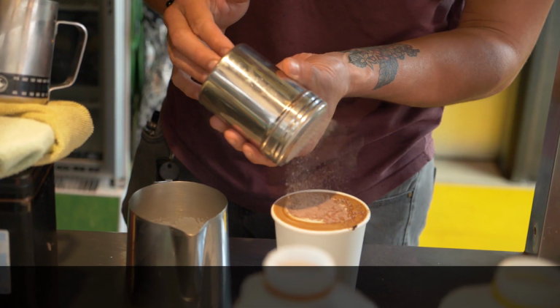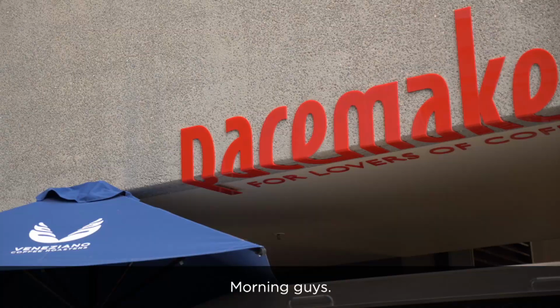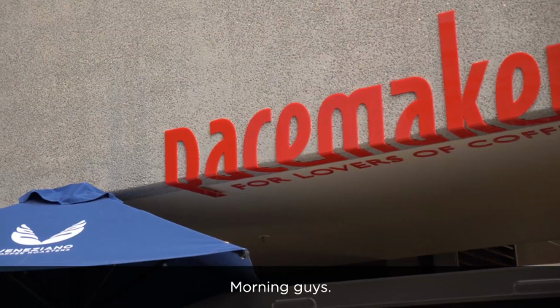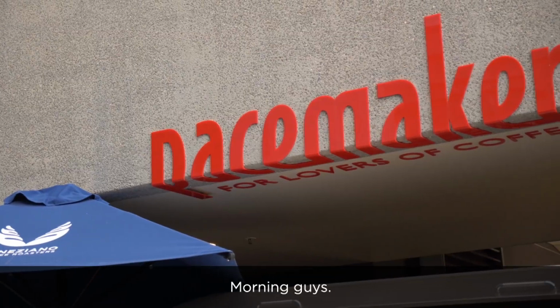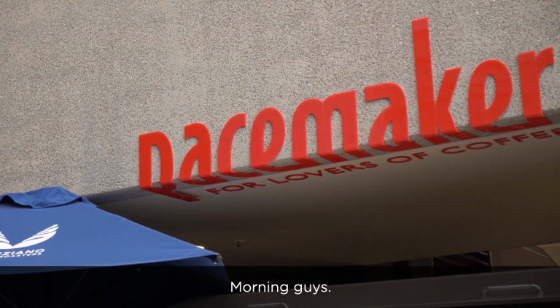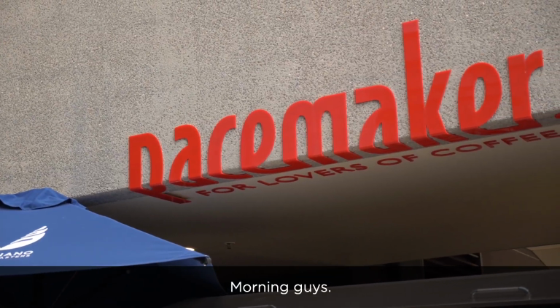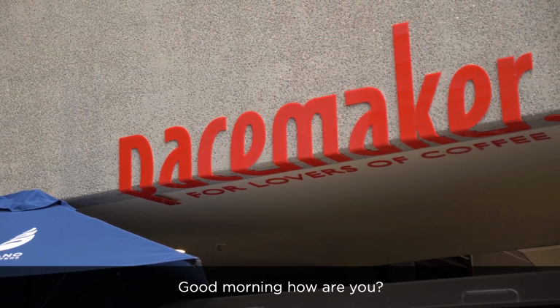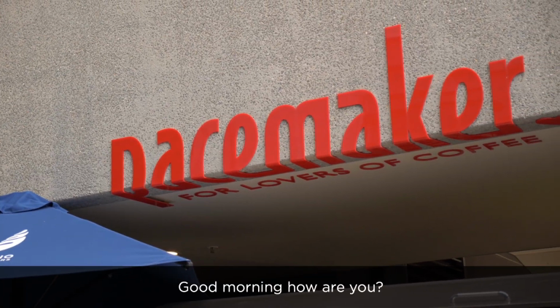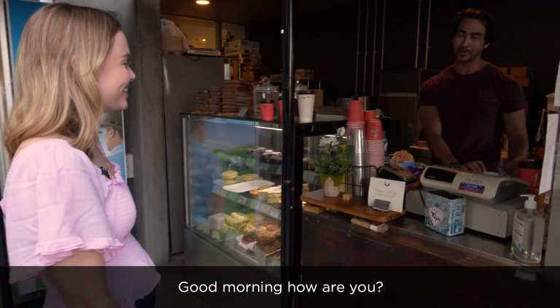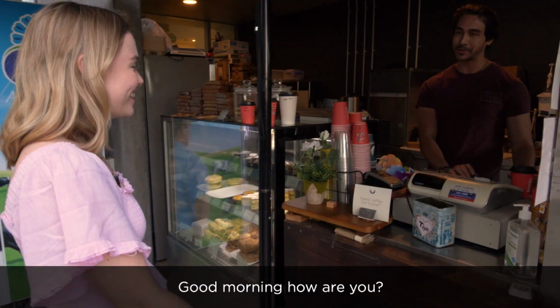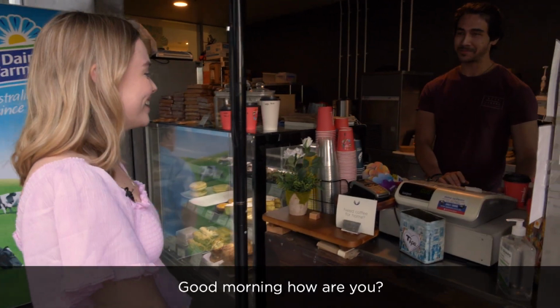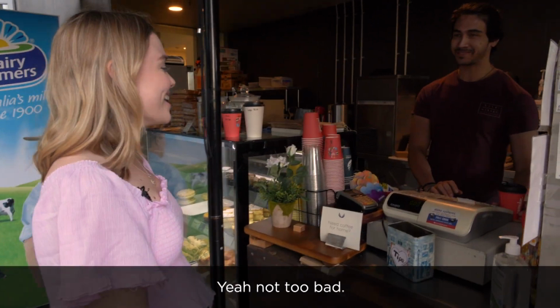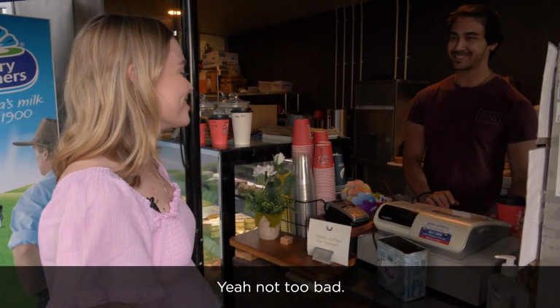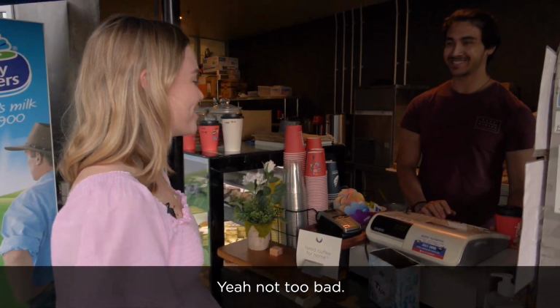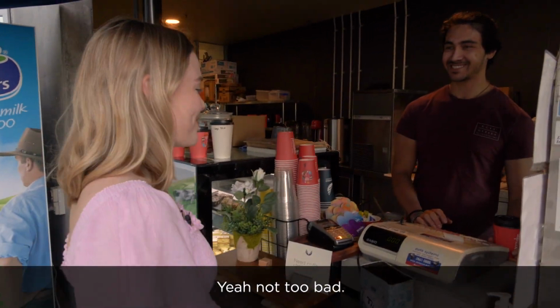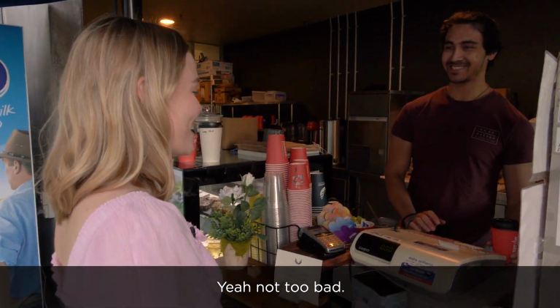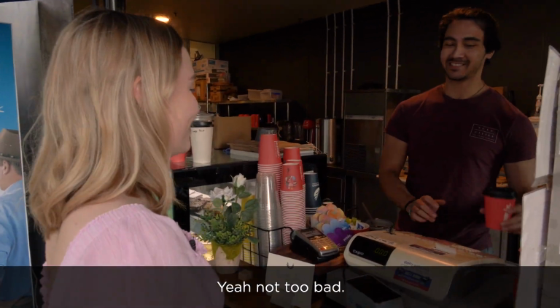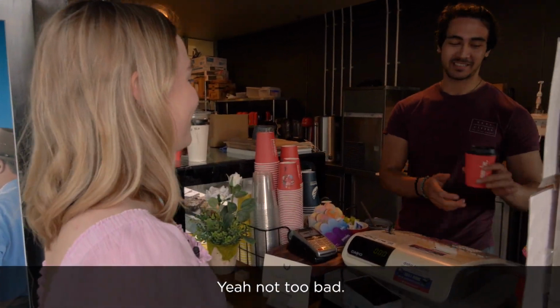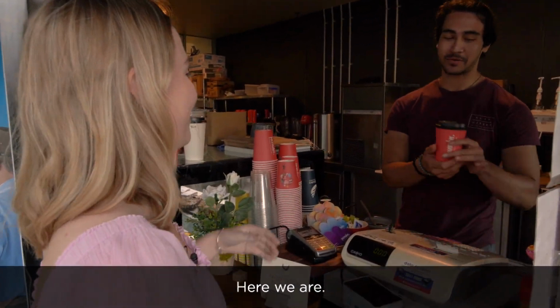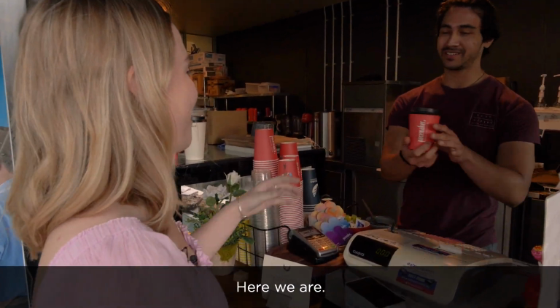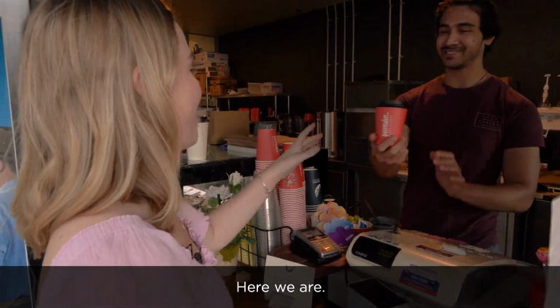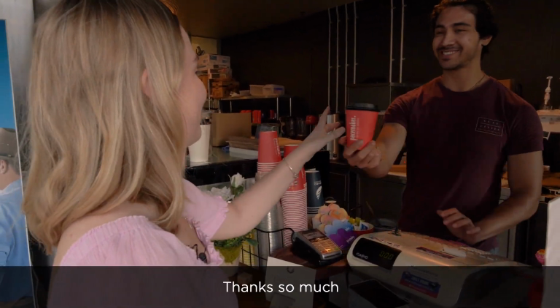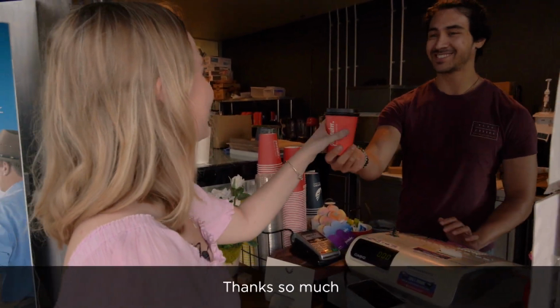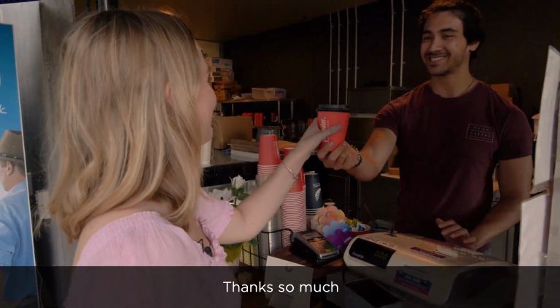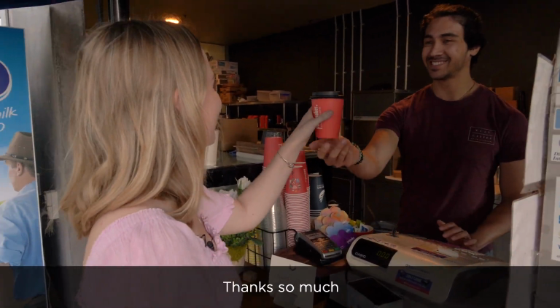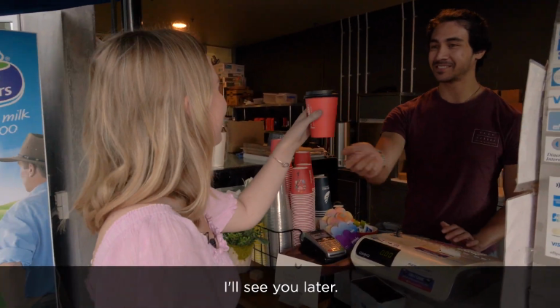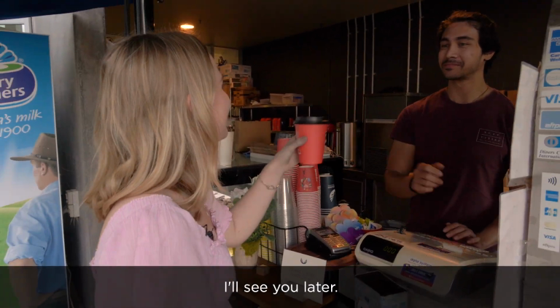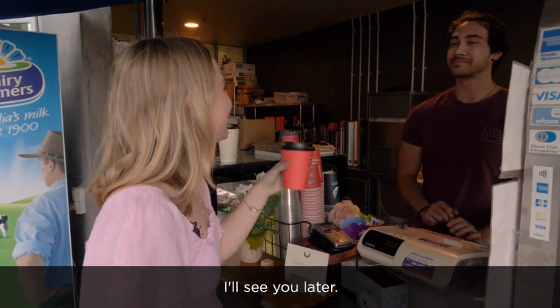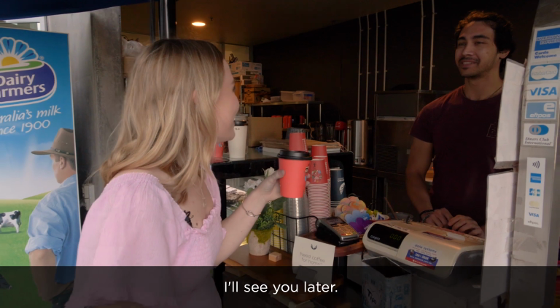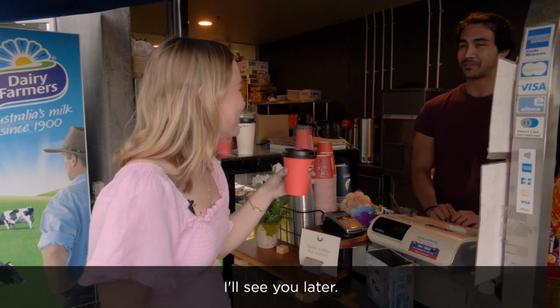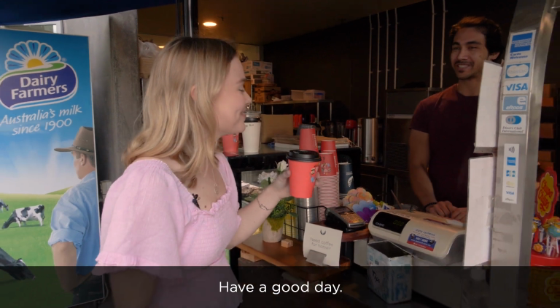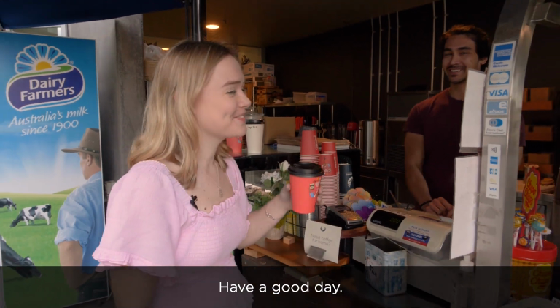Morning guys! Good morning, how are you? Yeah, not too bad. Here we are. Thanks so much, I'll see you later. Have a good day.